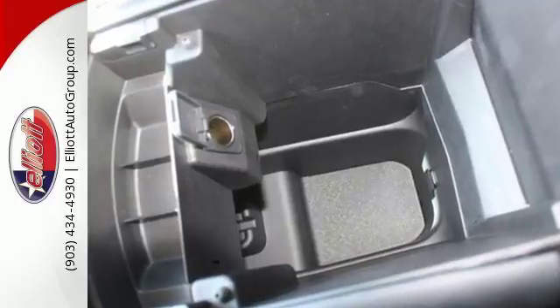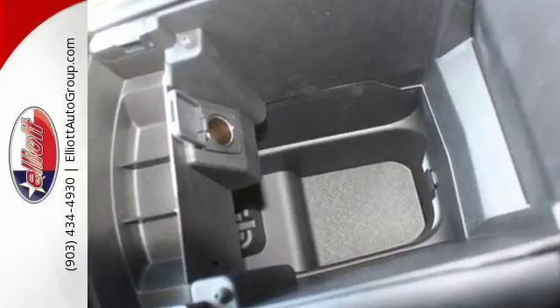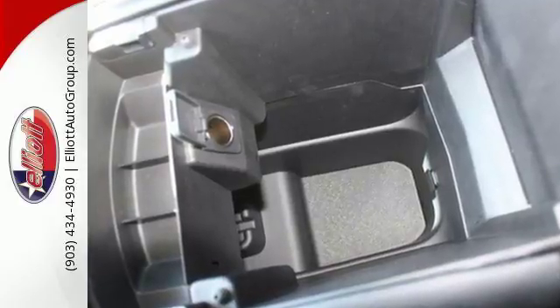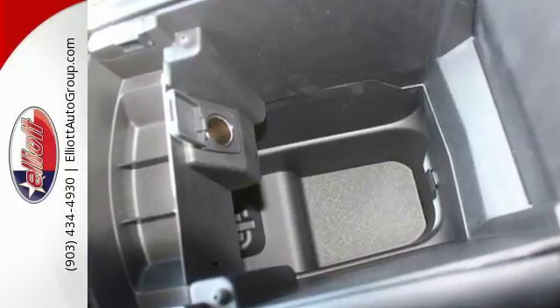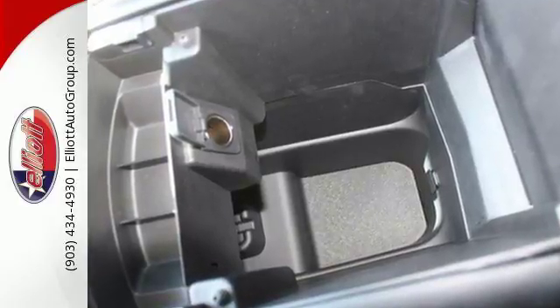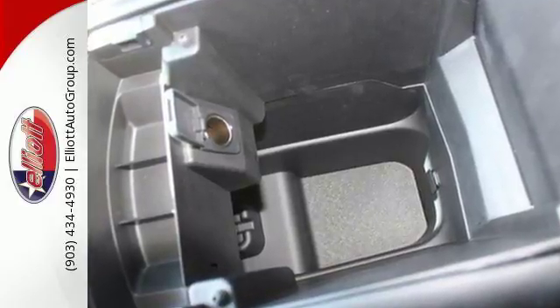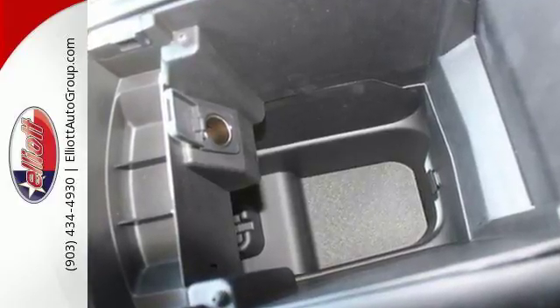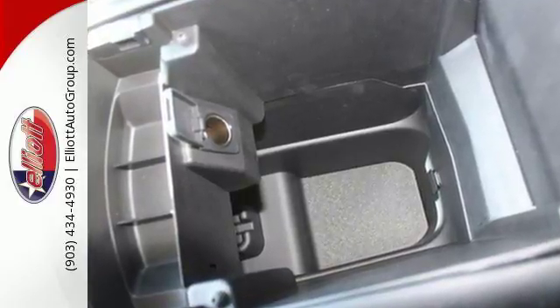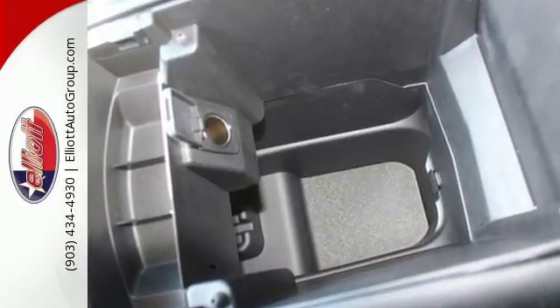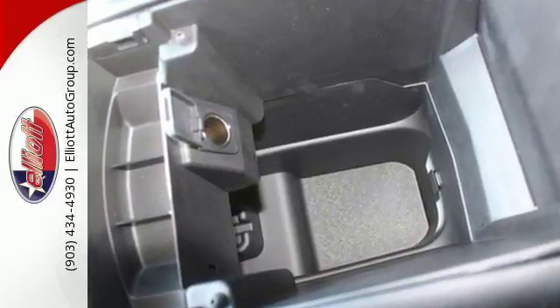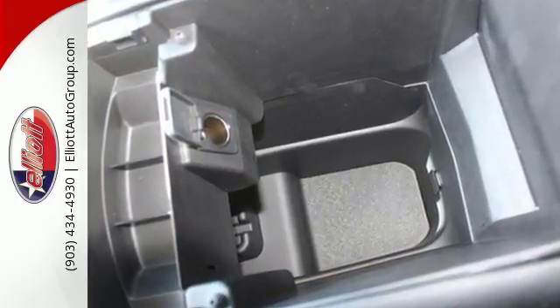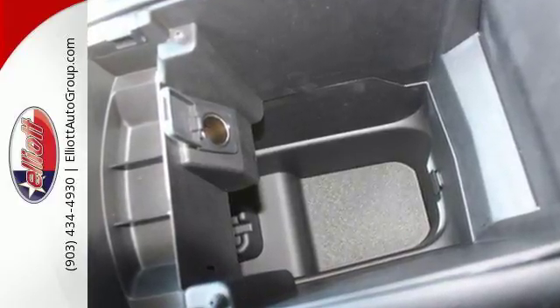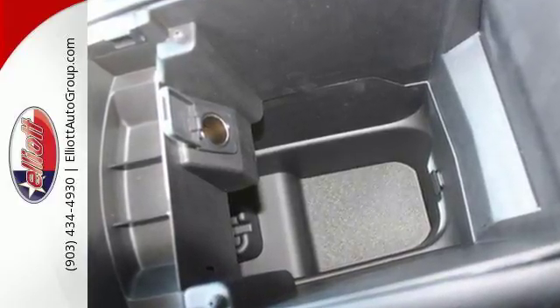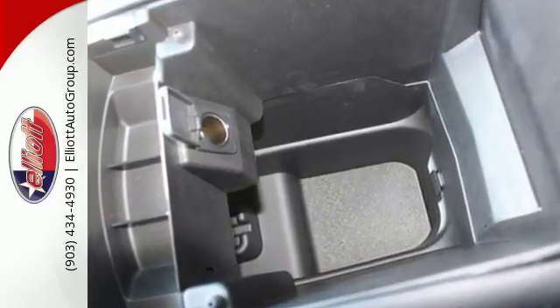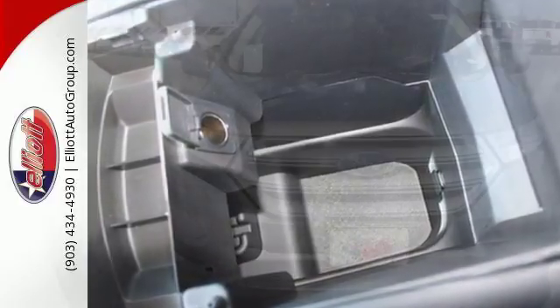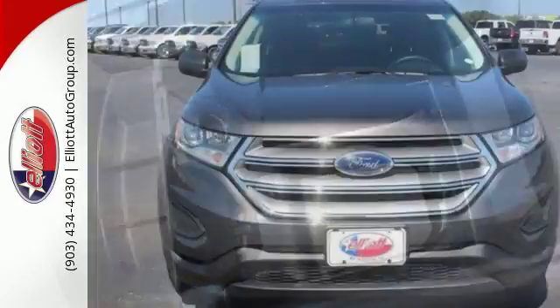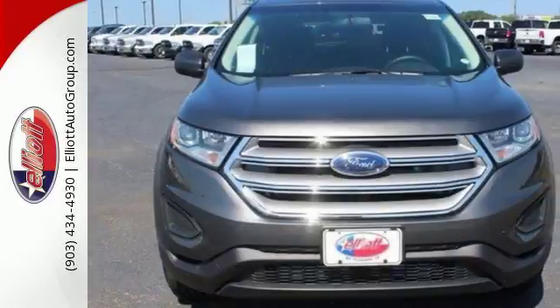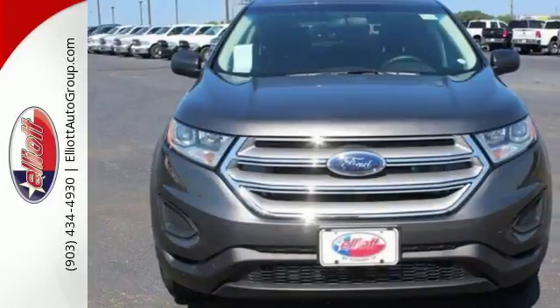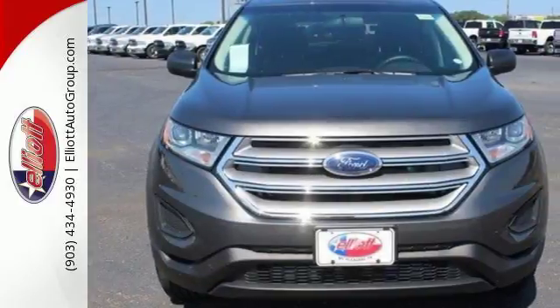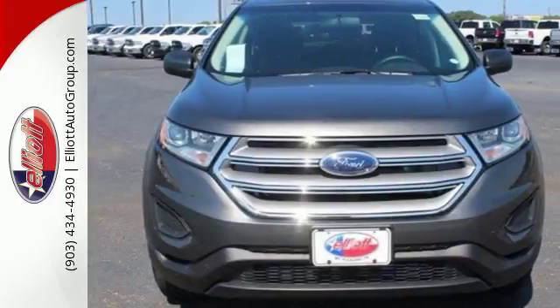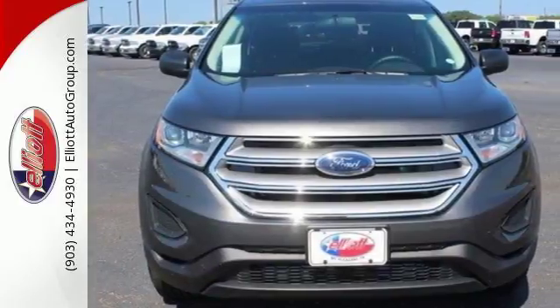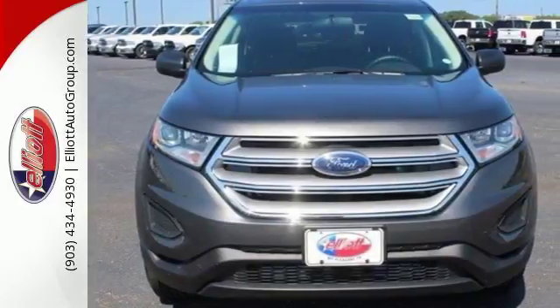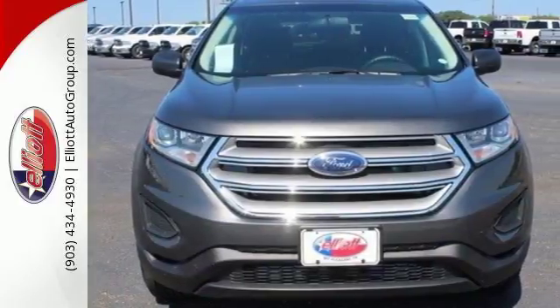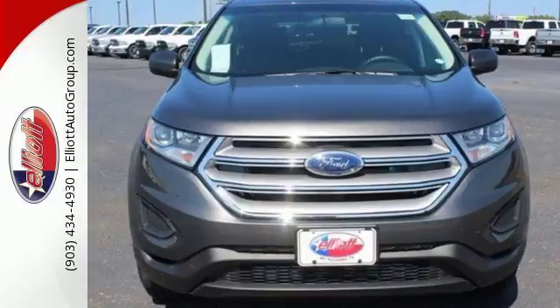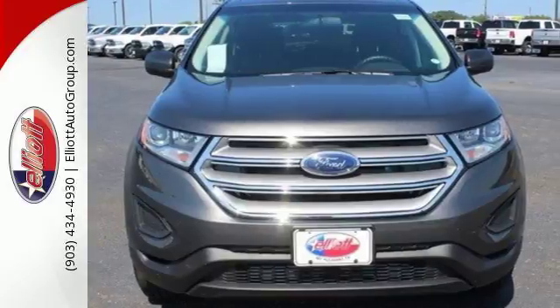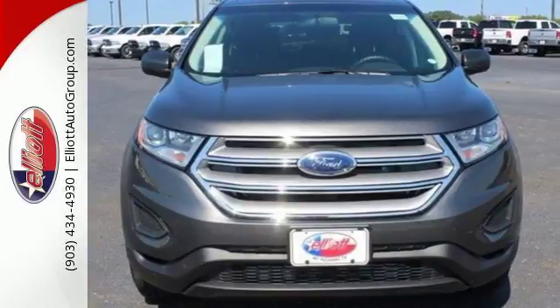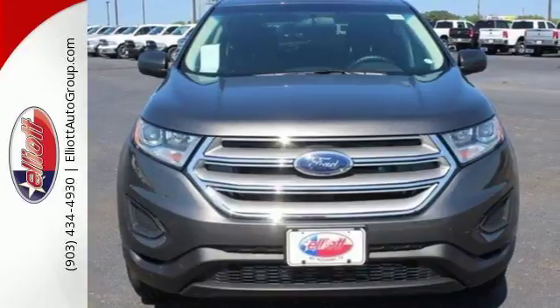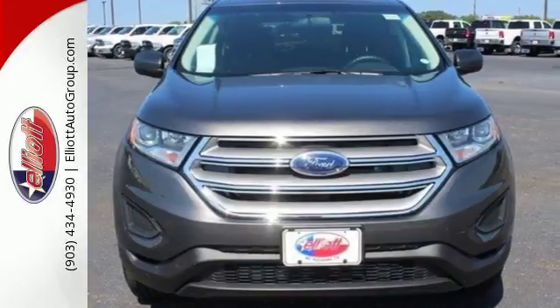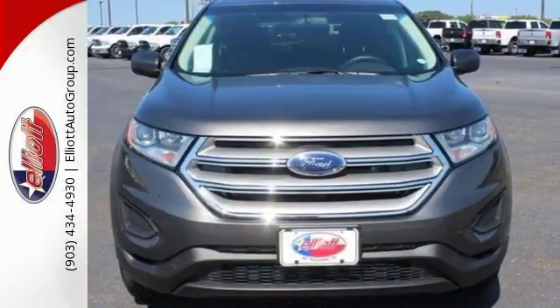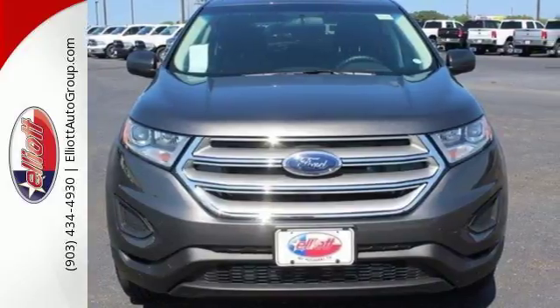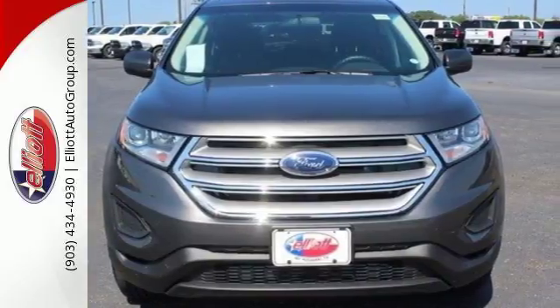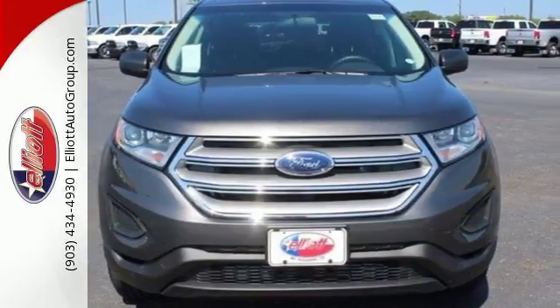It's spacious, innovative and just plain fun. Stop by and take this crossover for a test drive today.